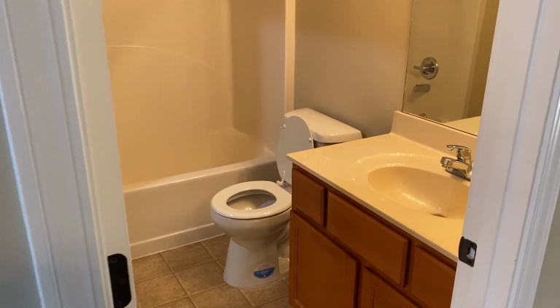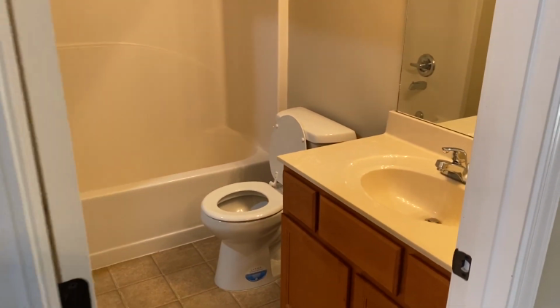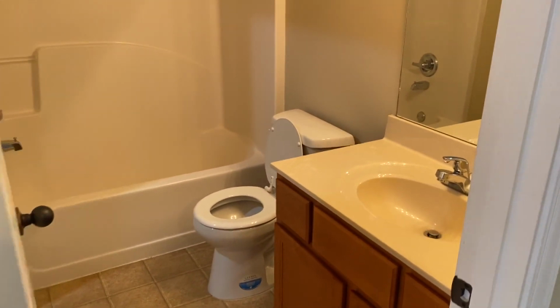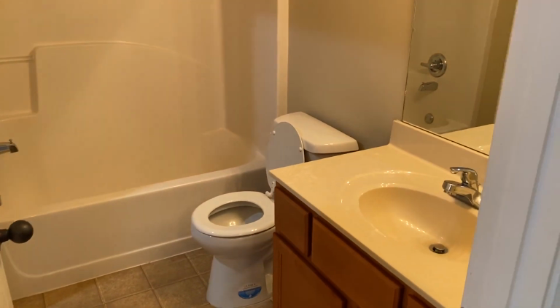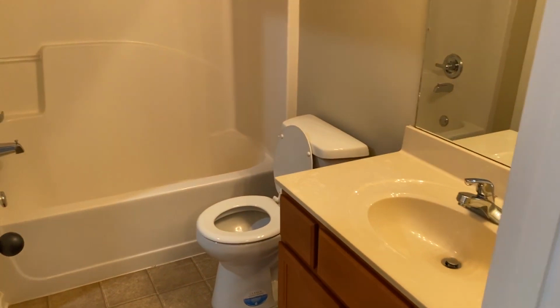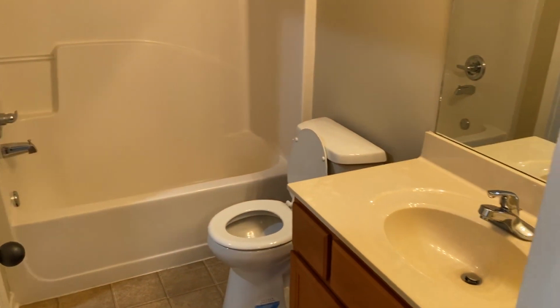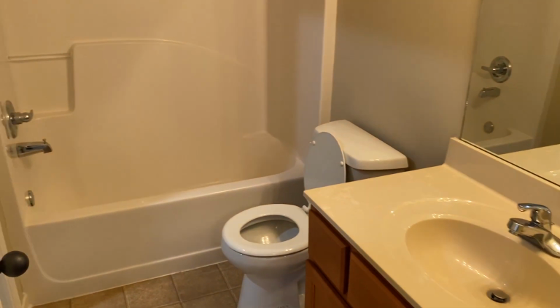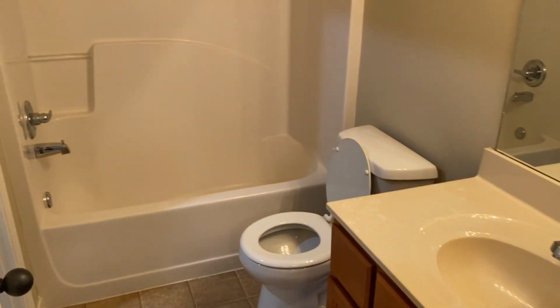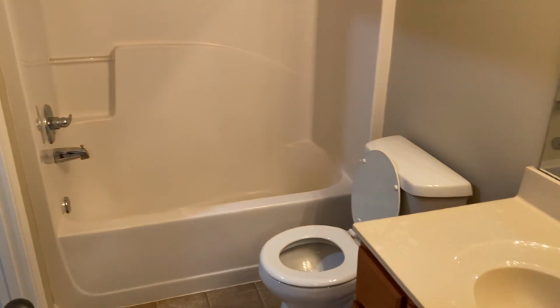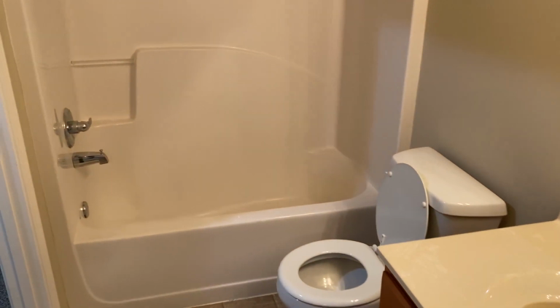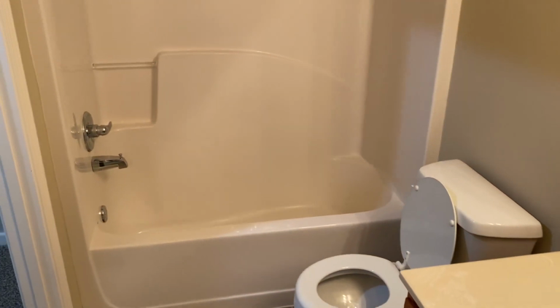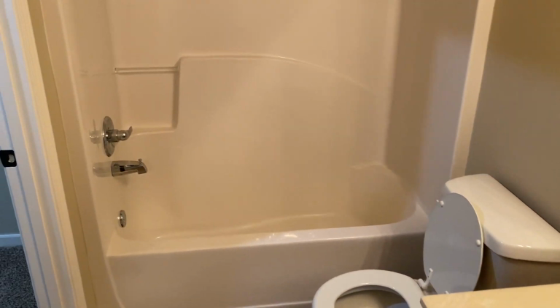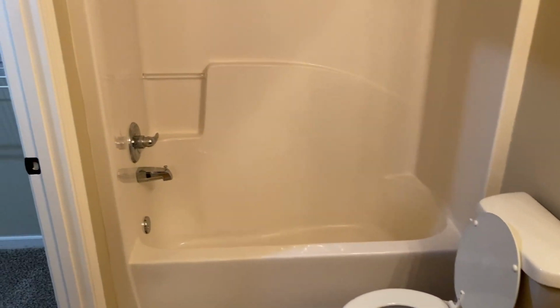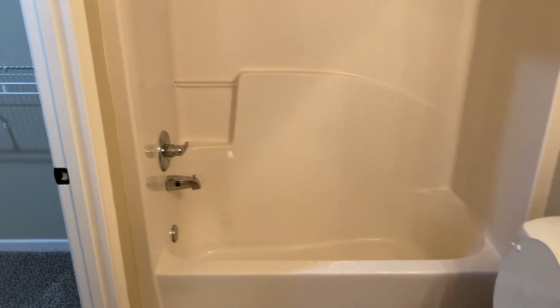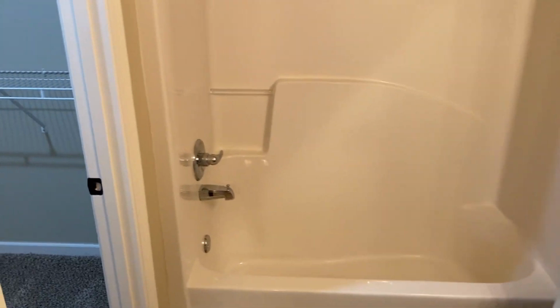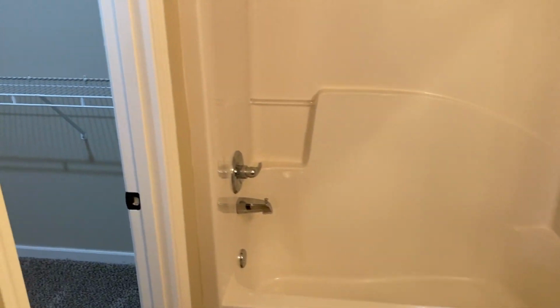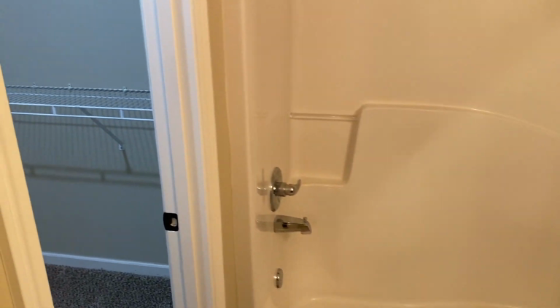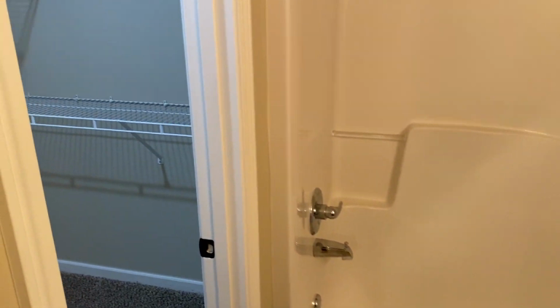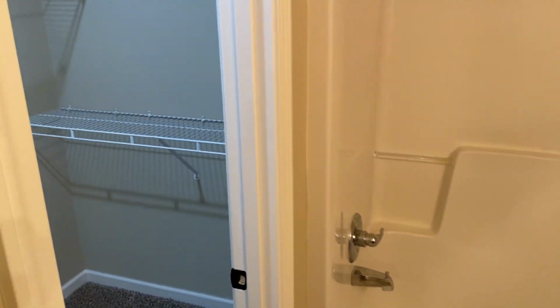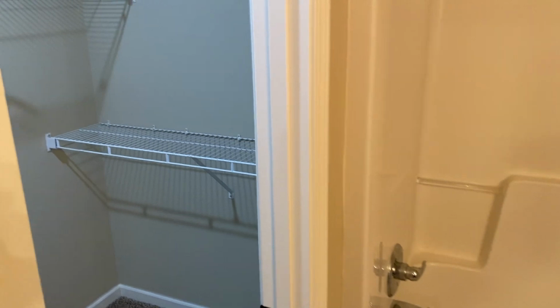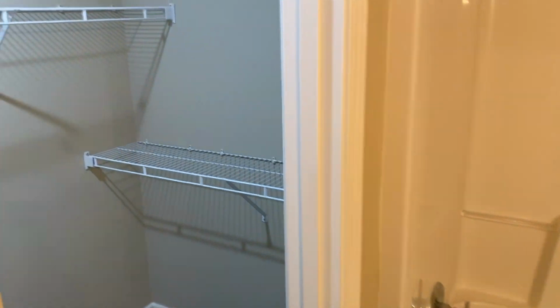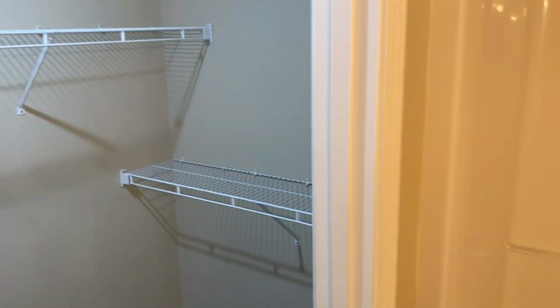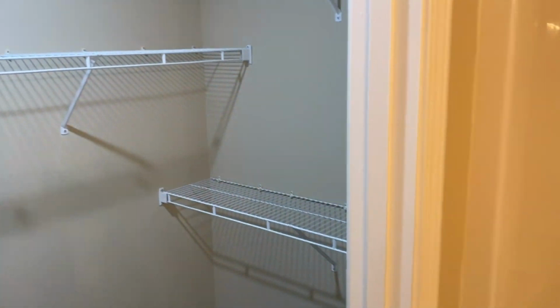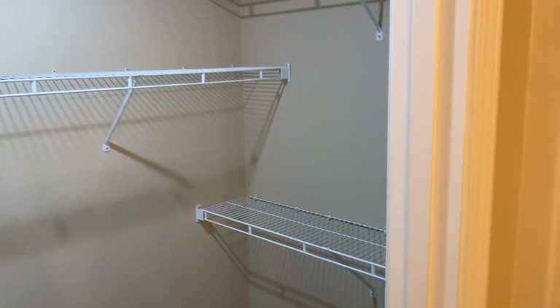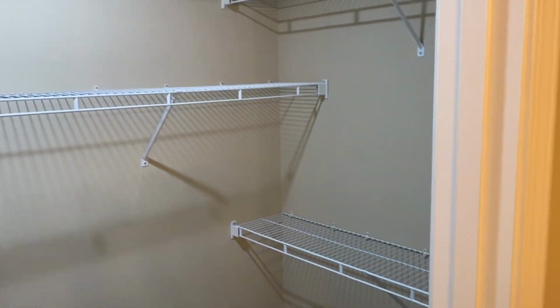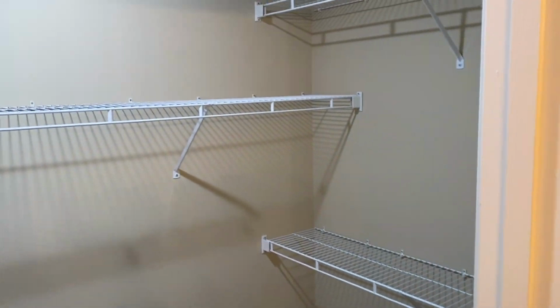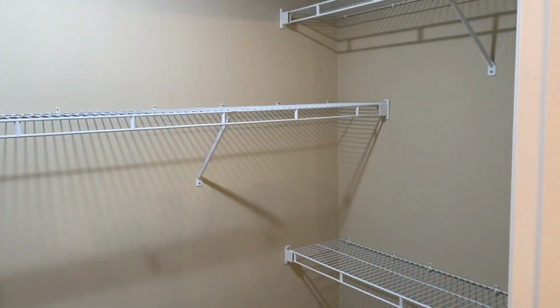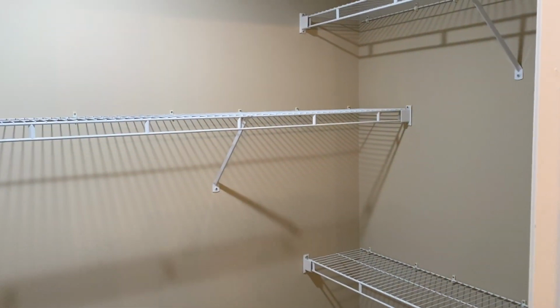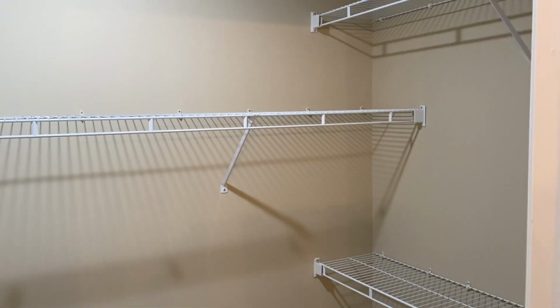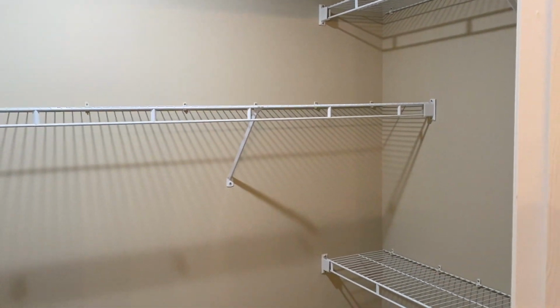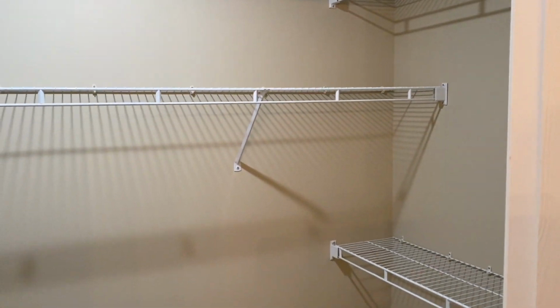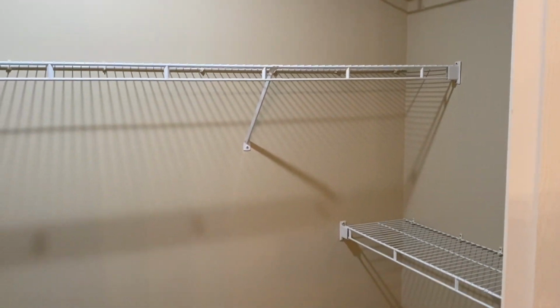The master bathroom features a shower tub combo, and there is also a master closet.